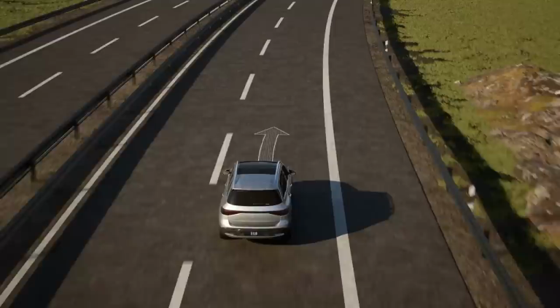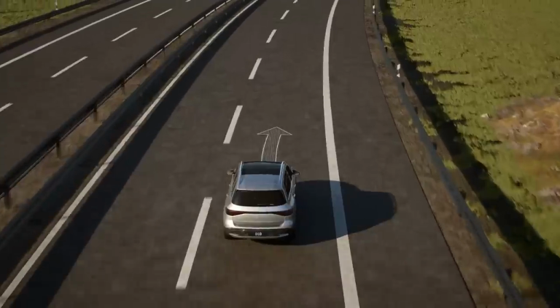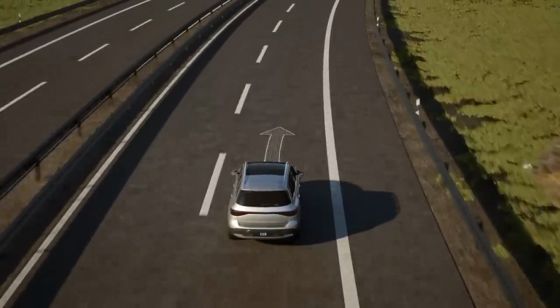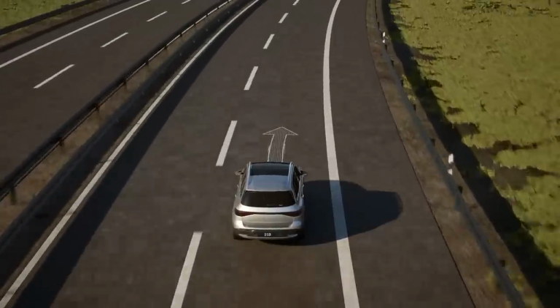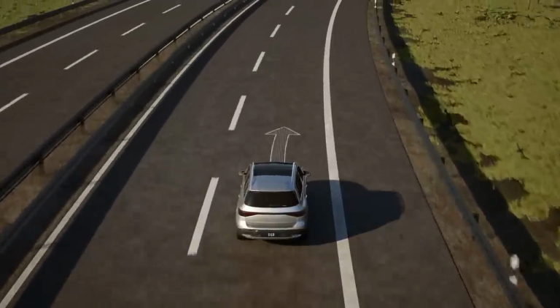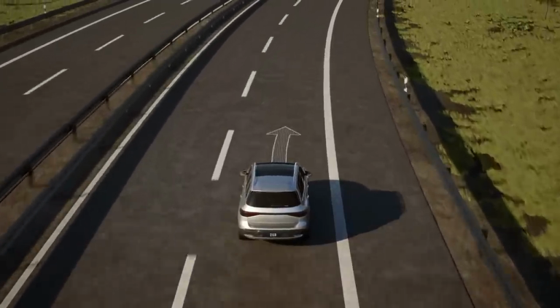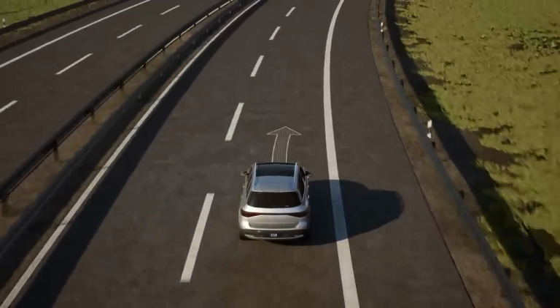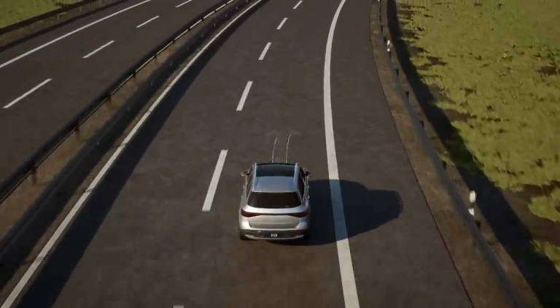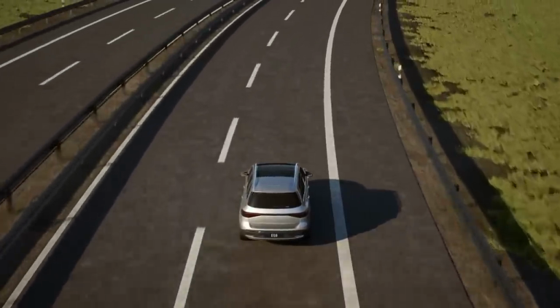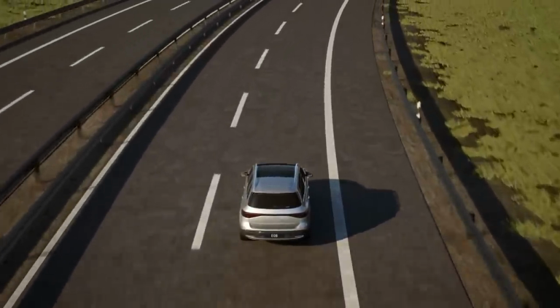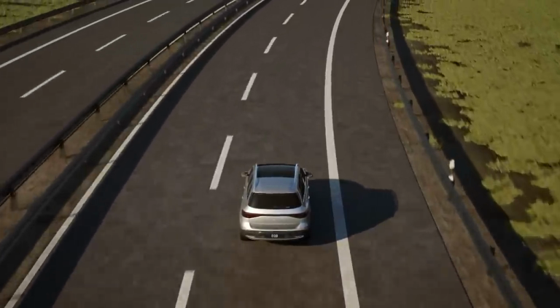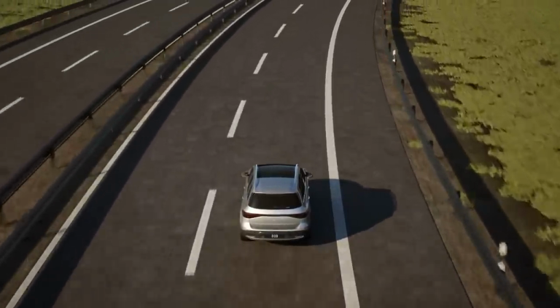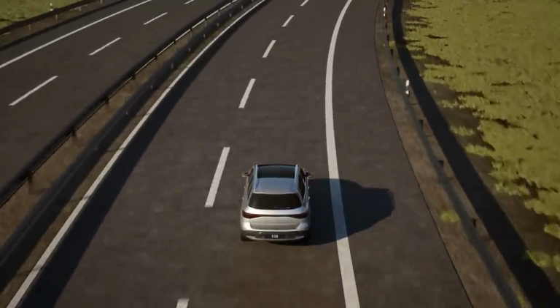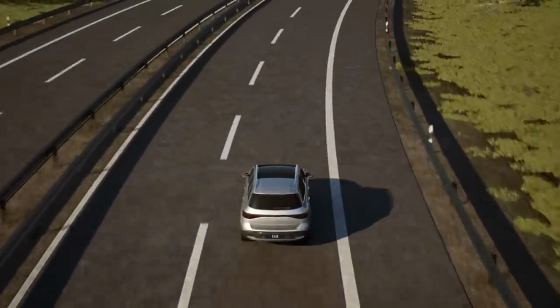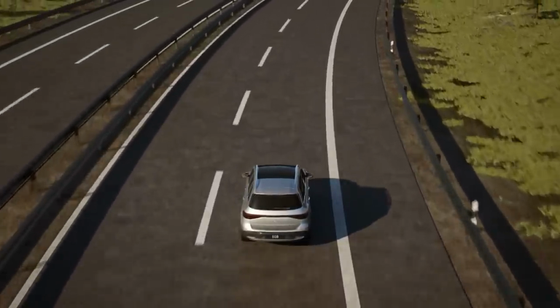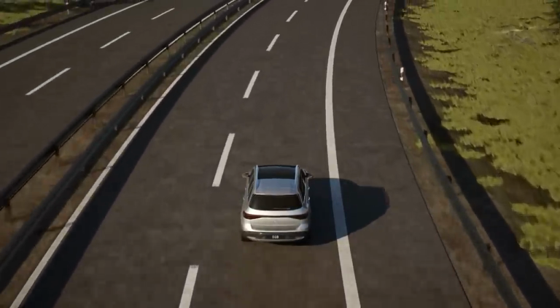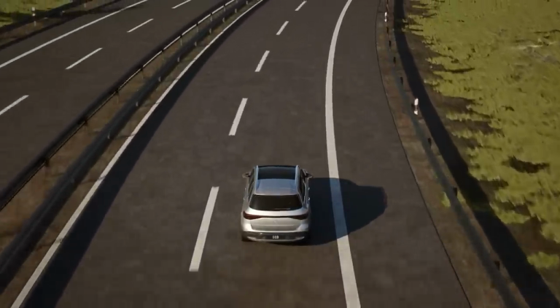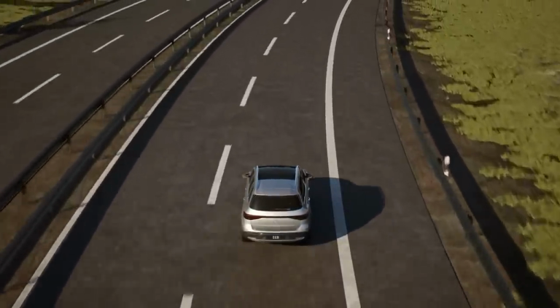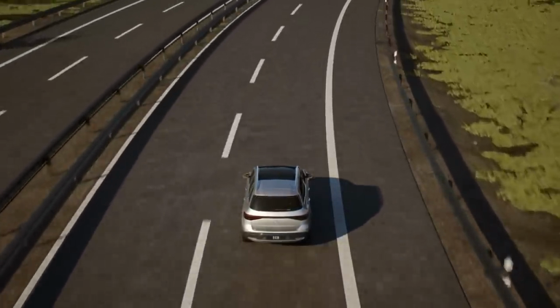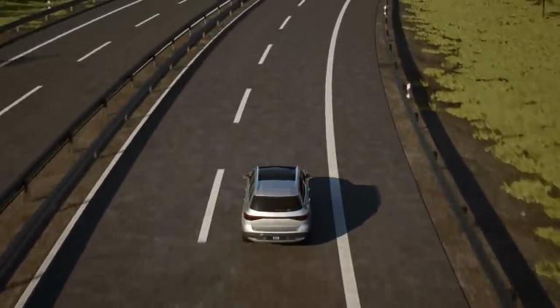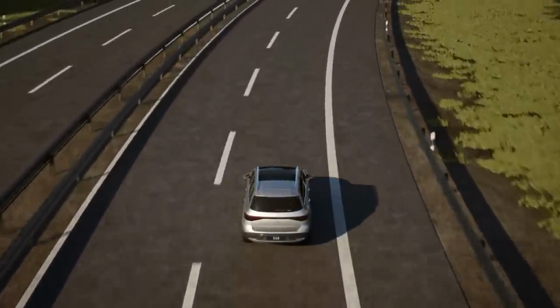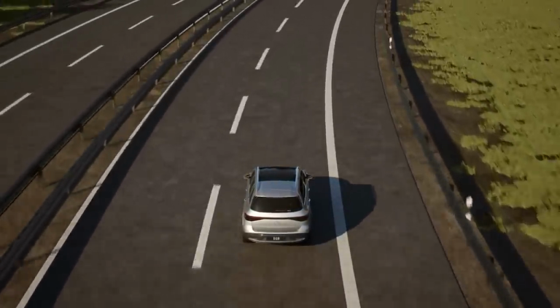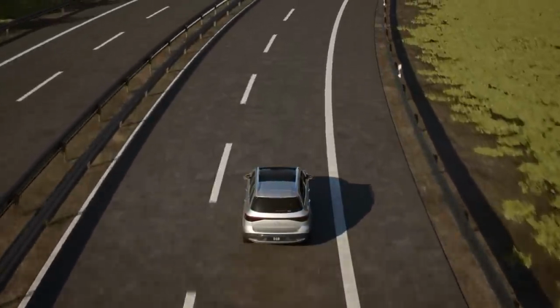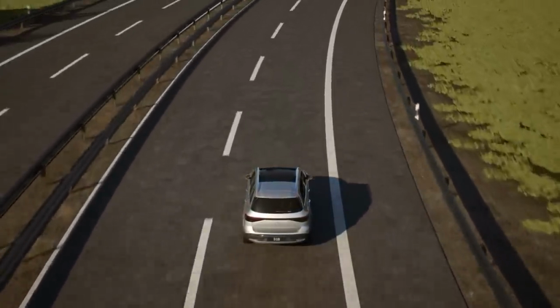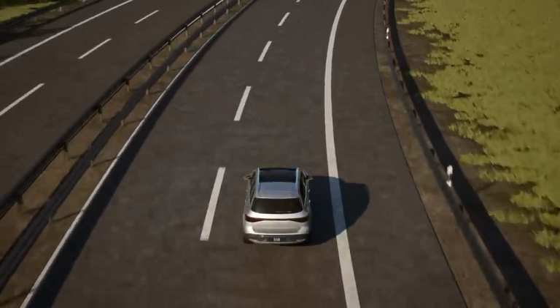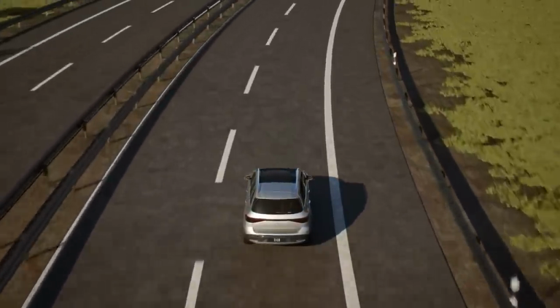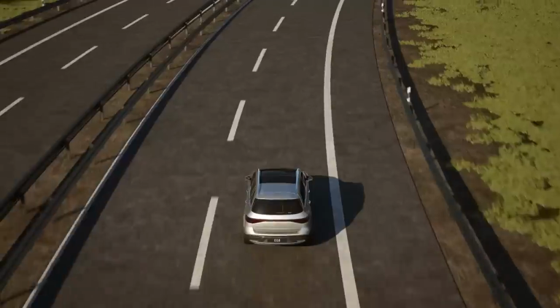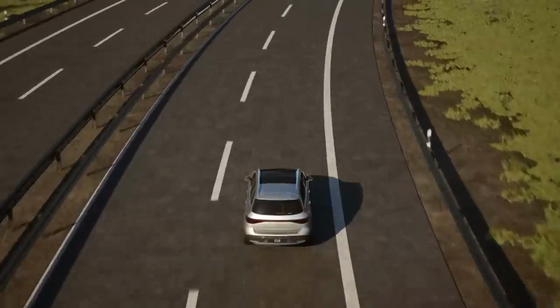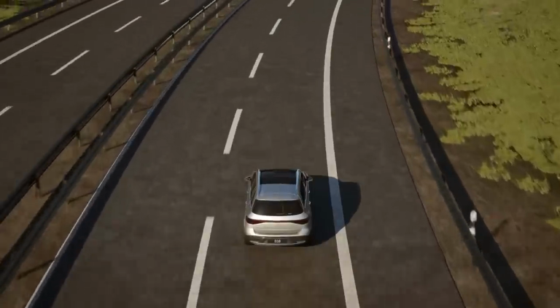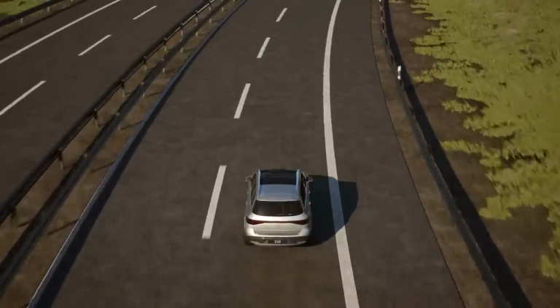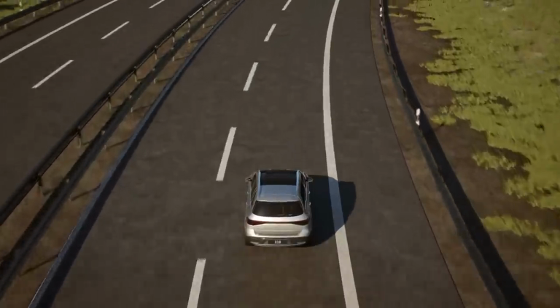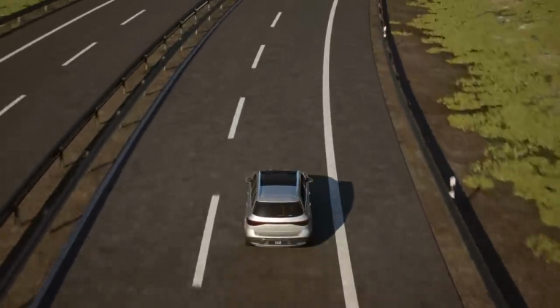The assistance system is only an aid. You as the driver are always responsible for steering, accelerating, and braking the vehicle.